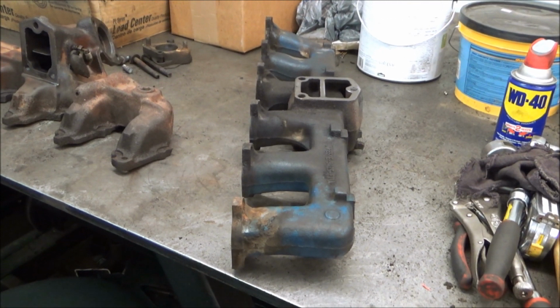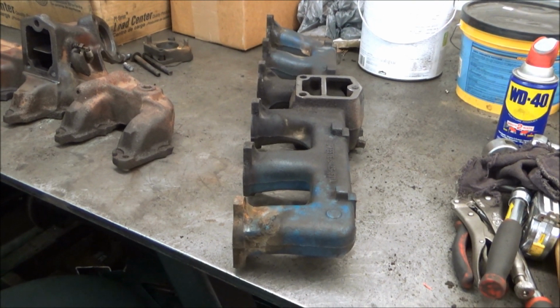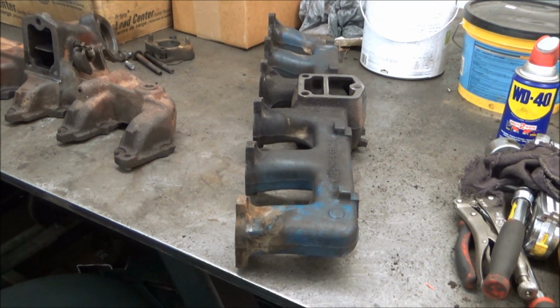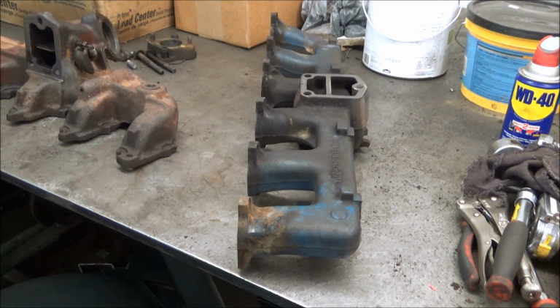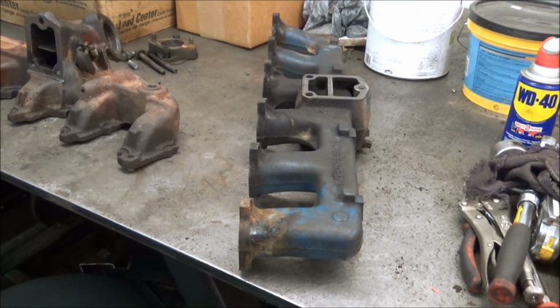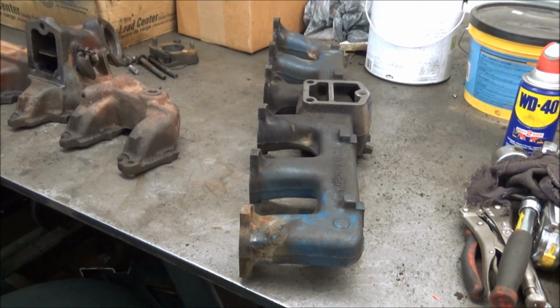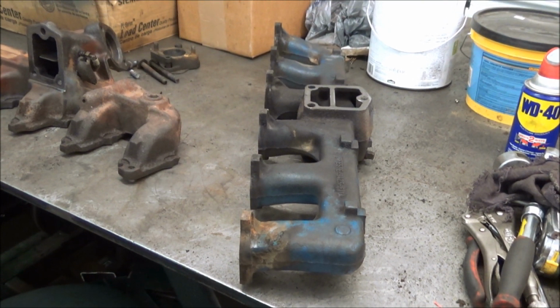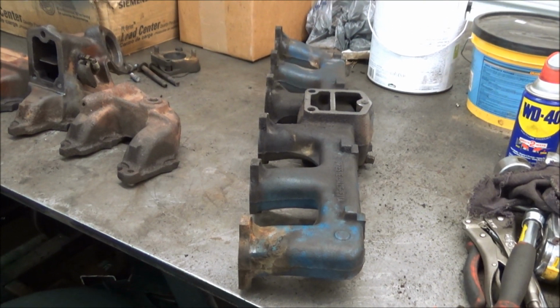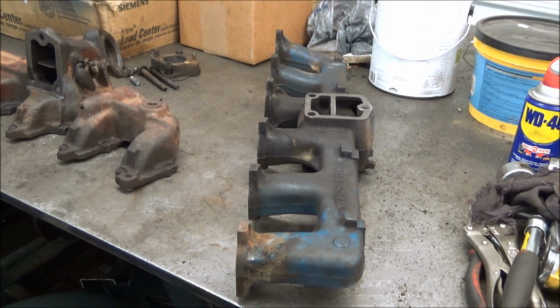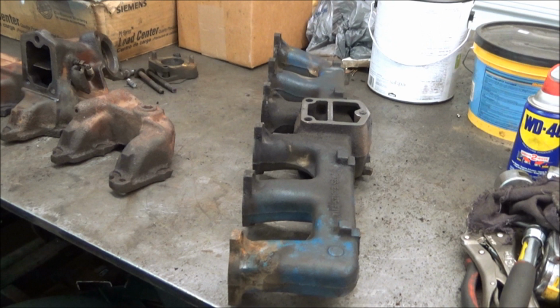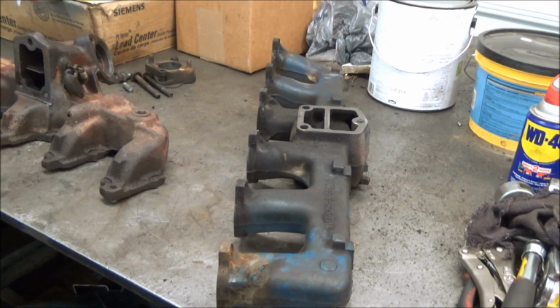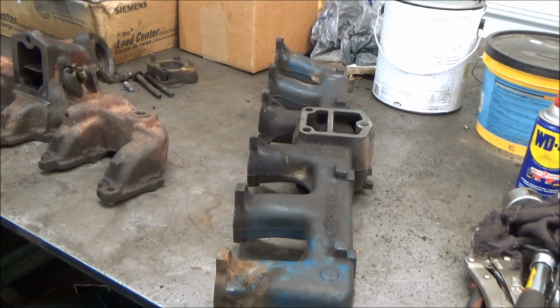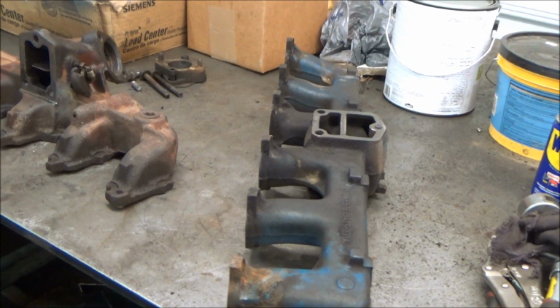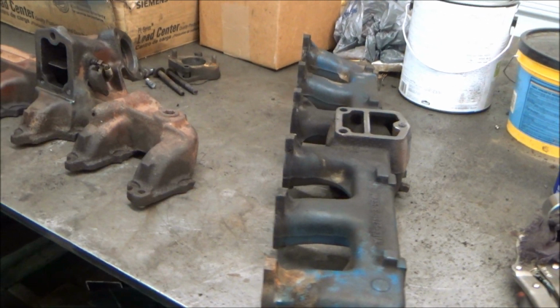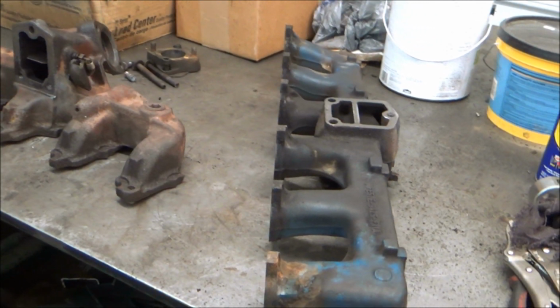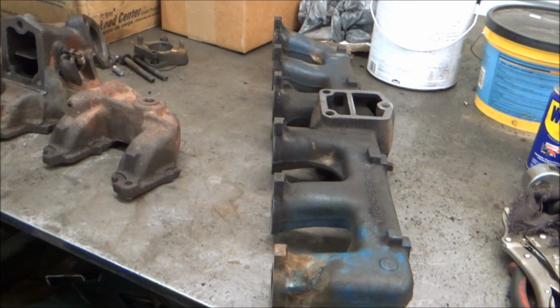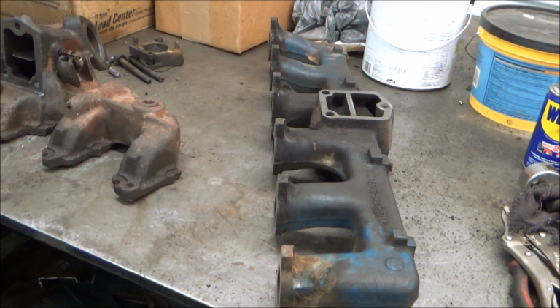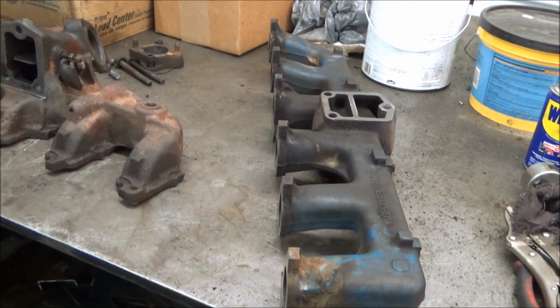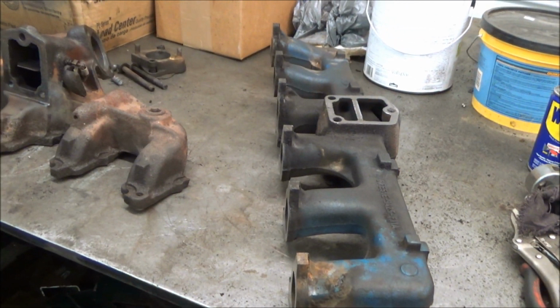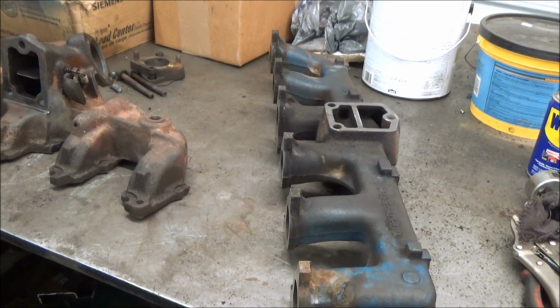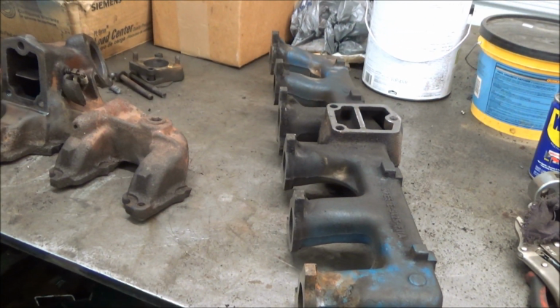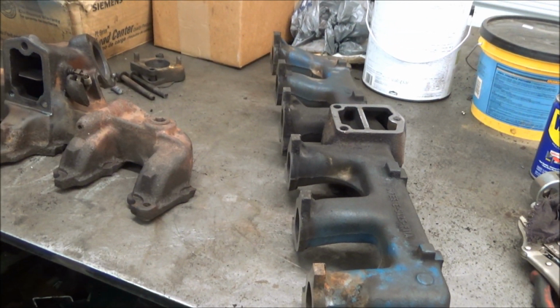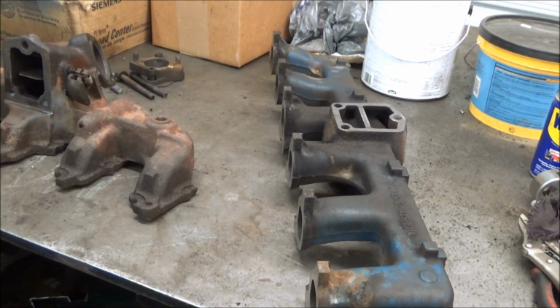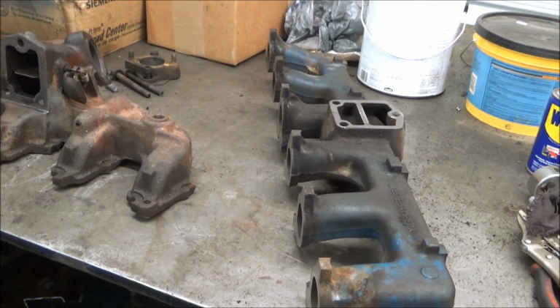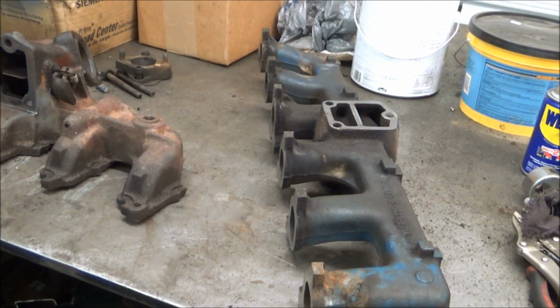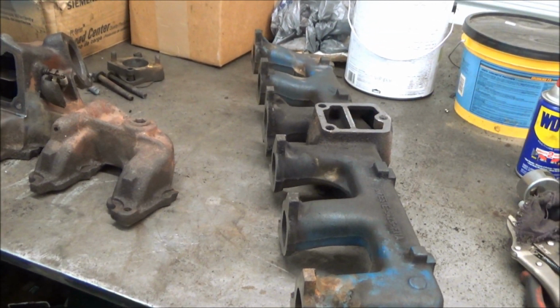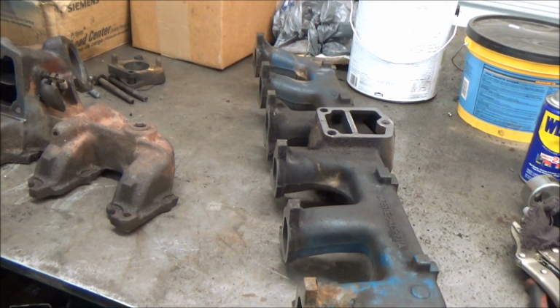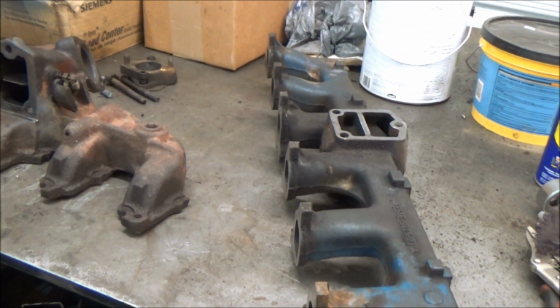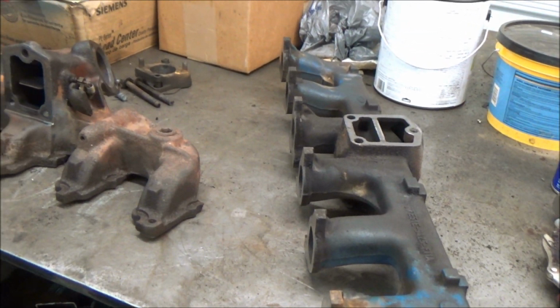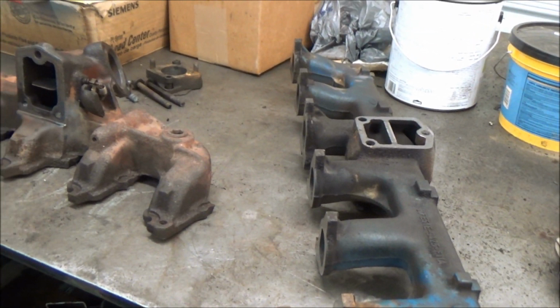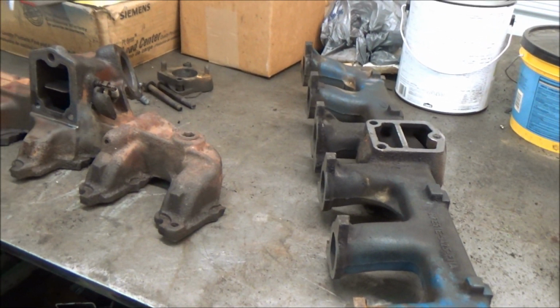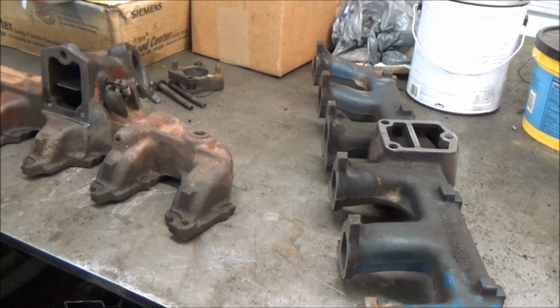In this video I'm going to show you how to remove broken bolts with a TIG welder. You can also use this on small screws too.